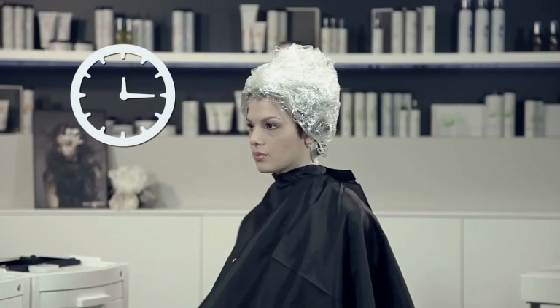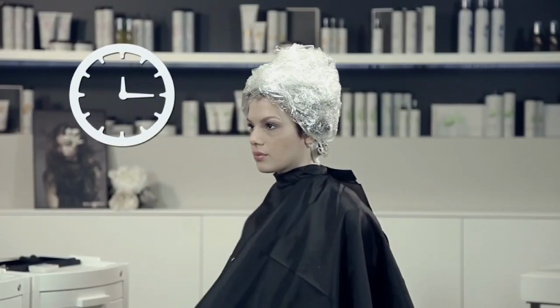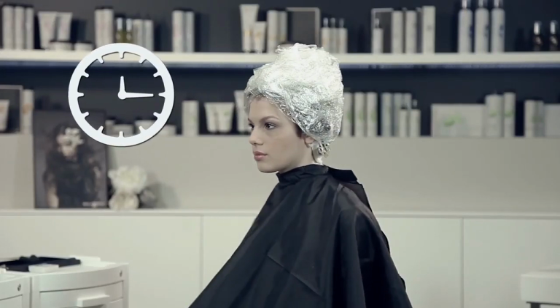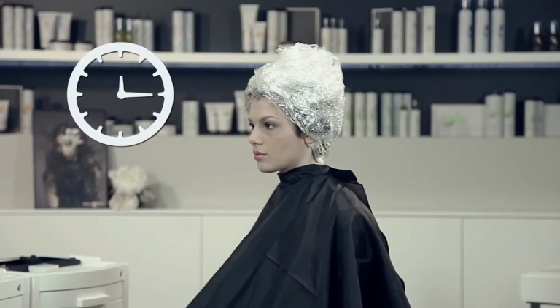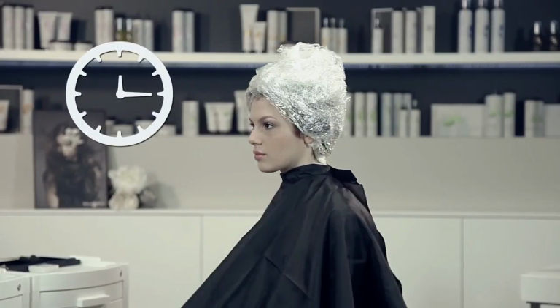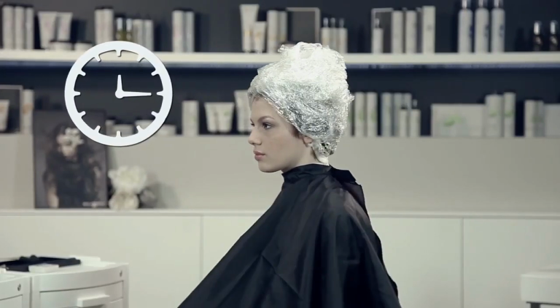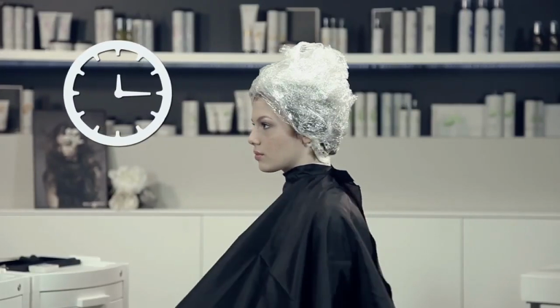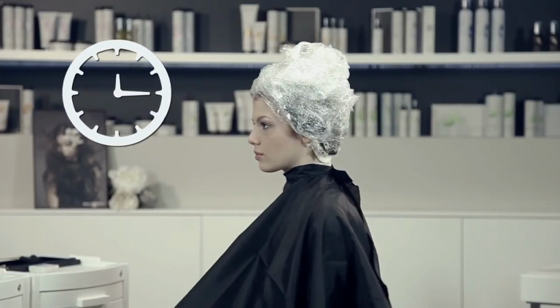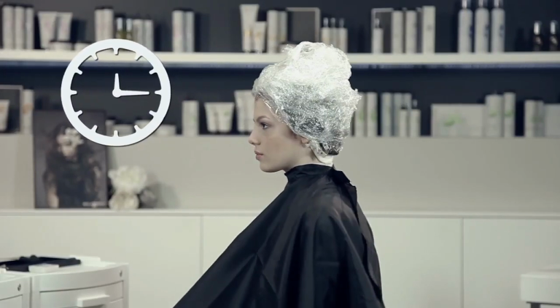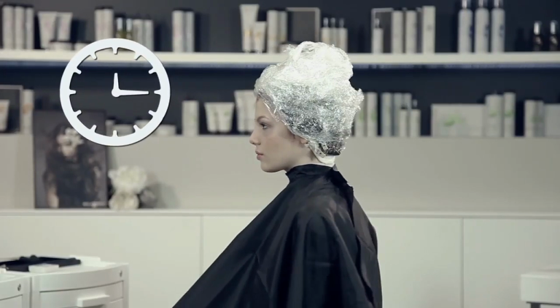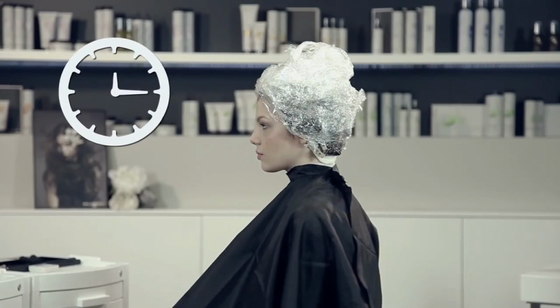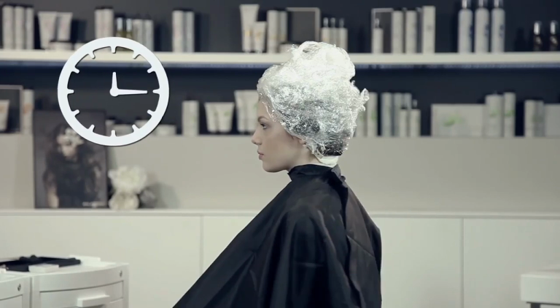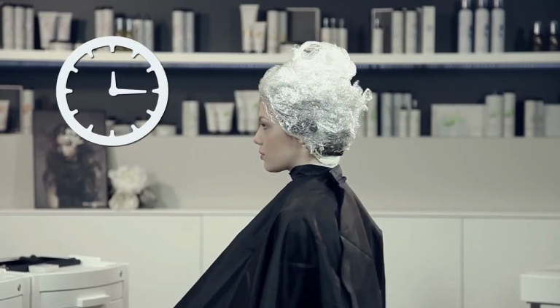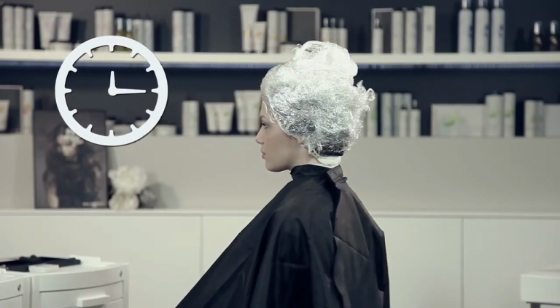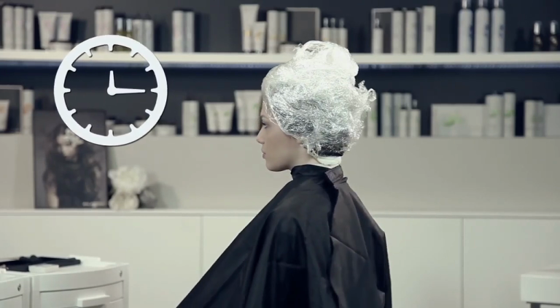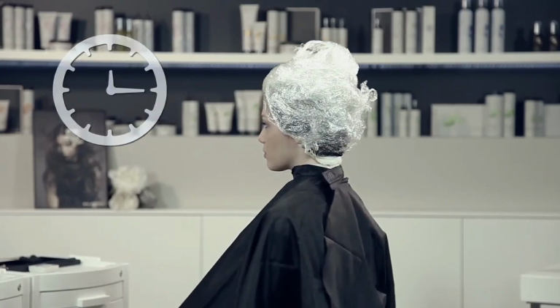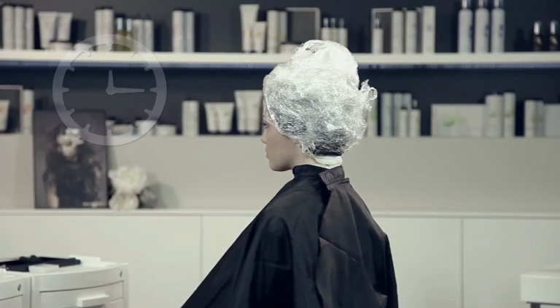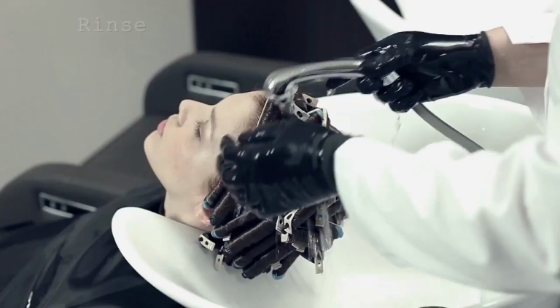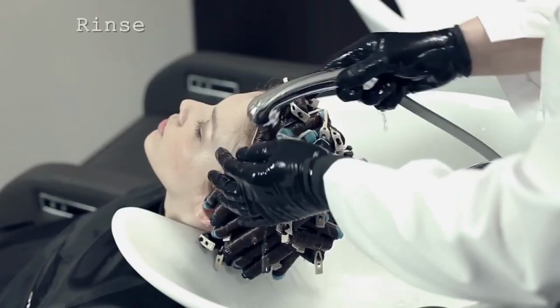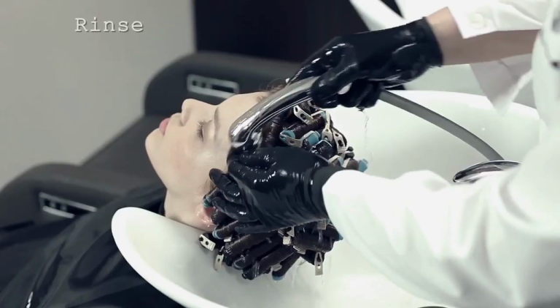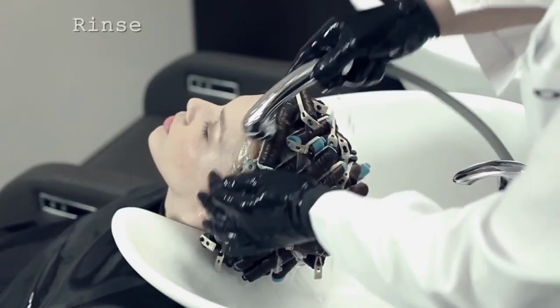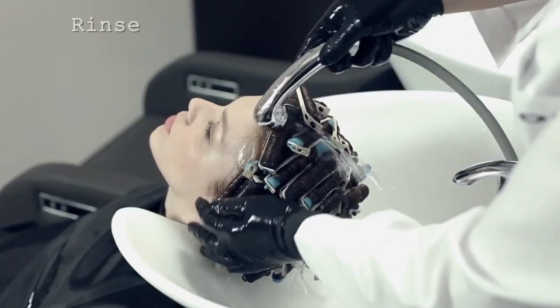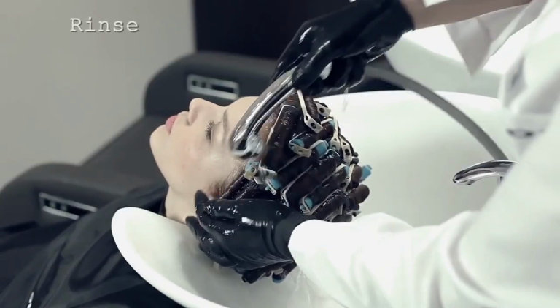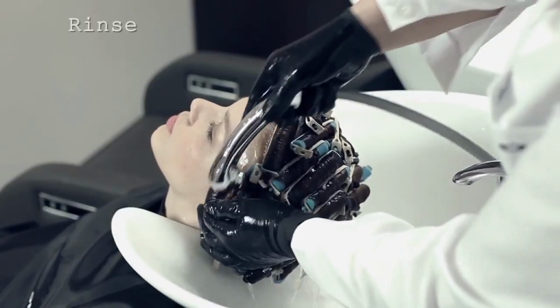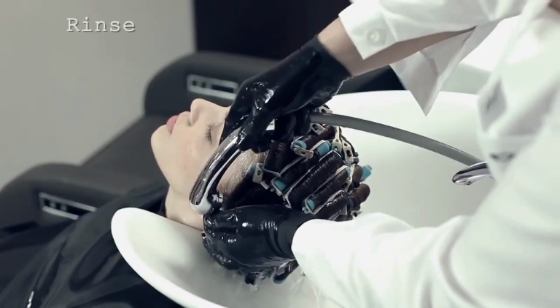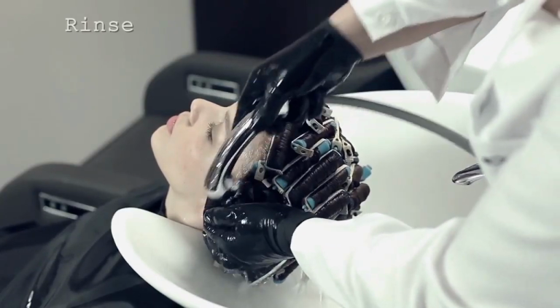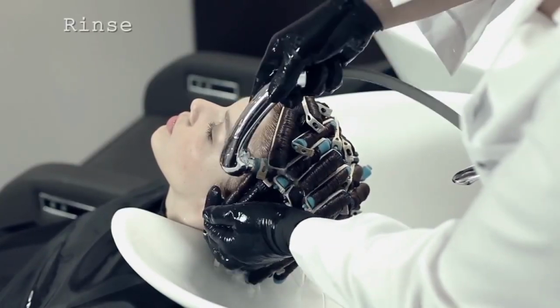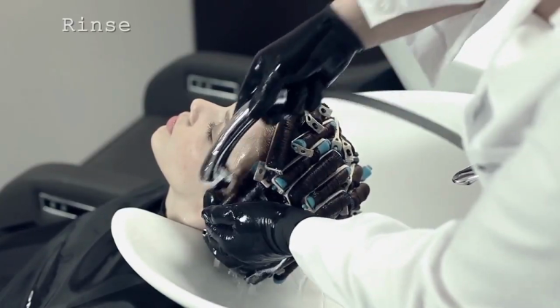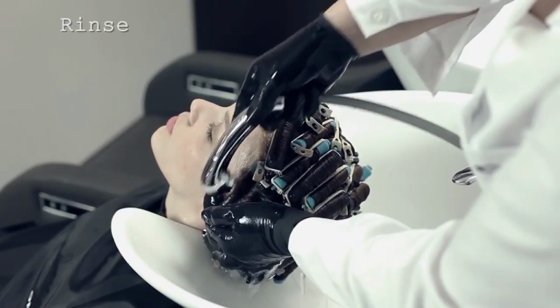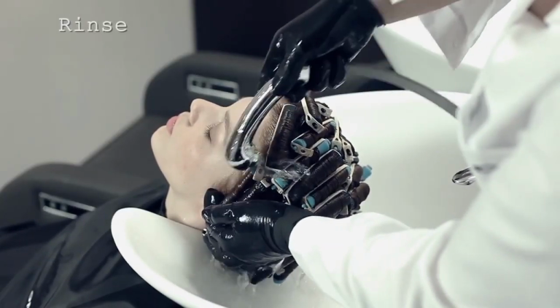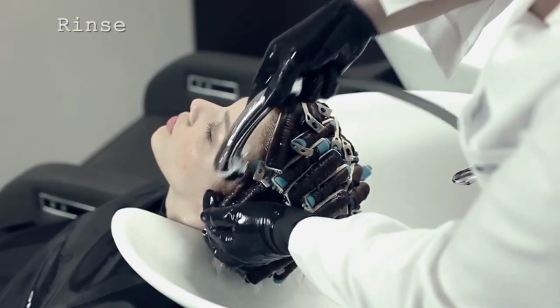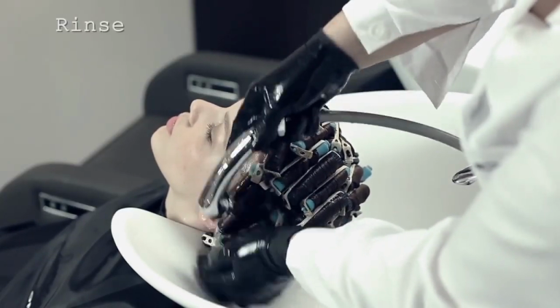After leaving for the recommended time, I rinse the product out well without removing the curlers.